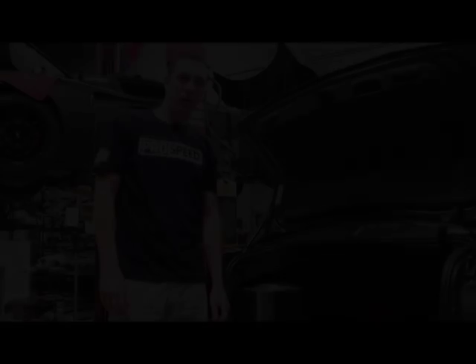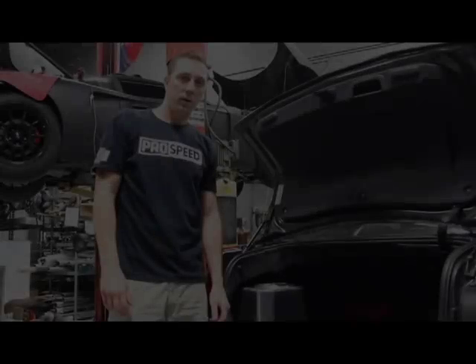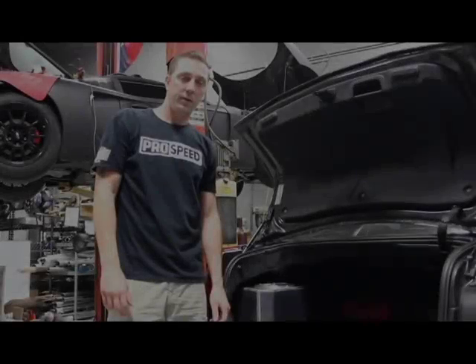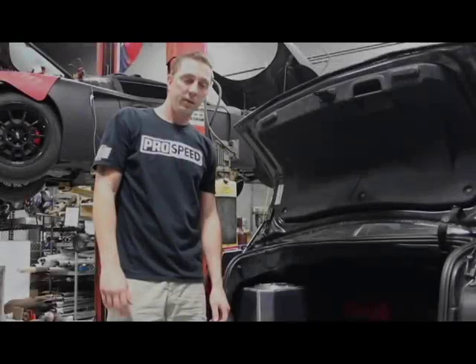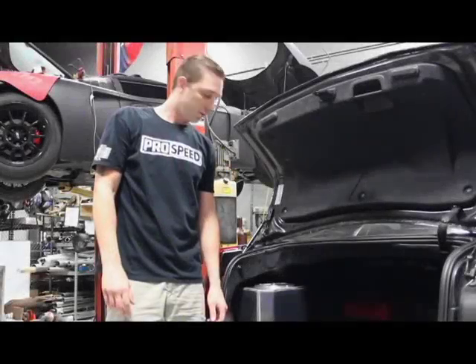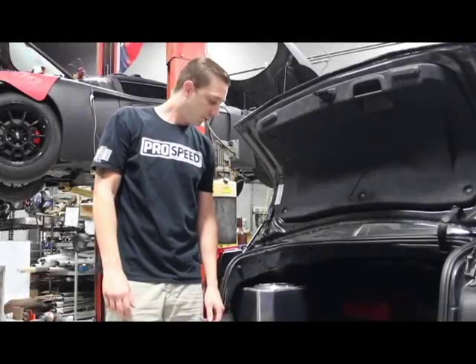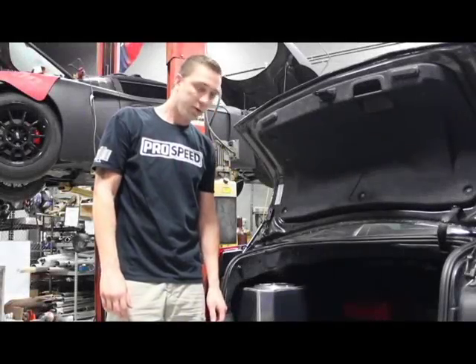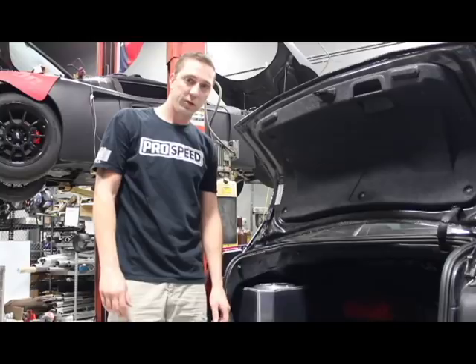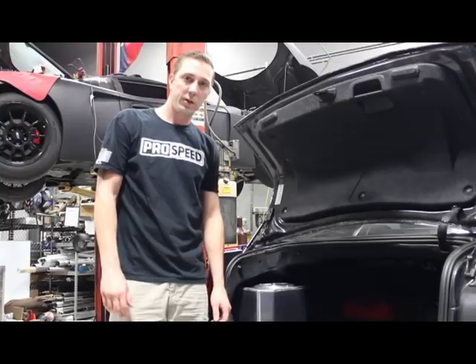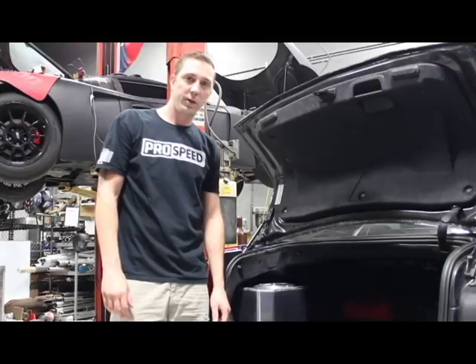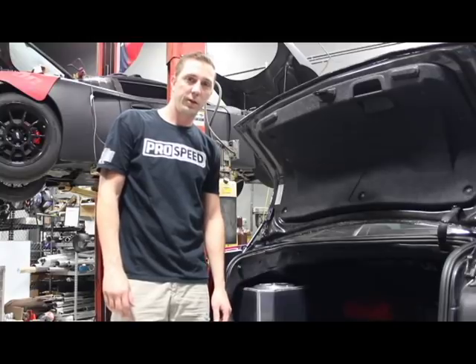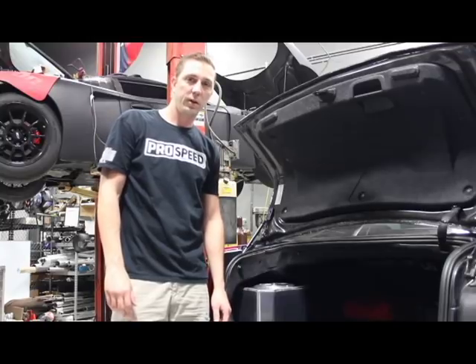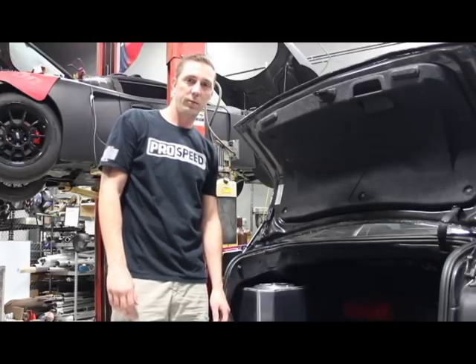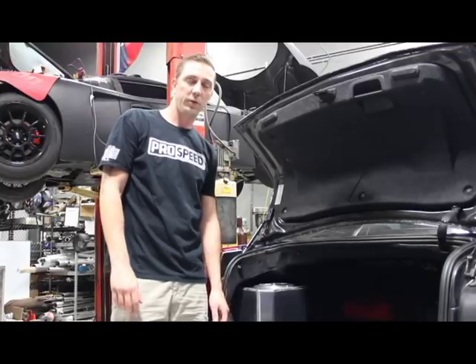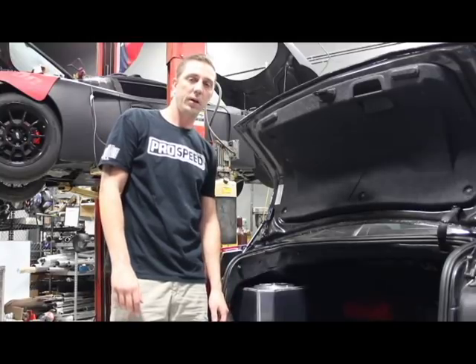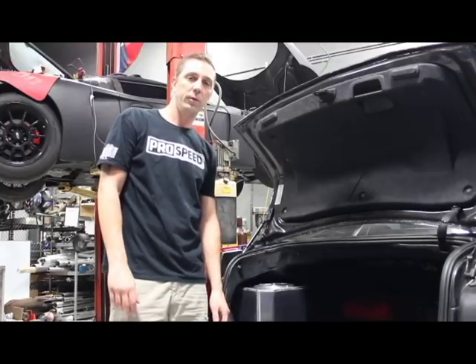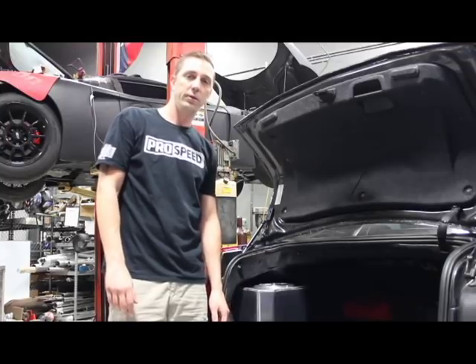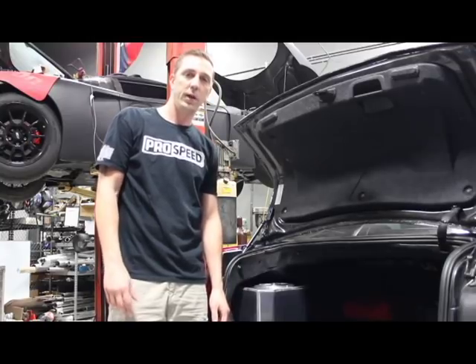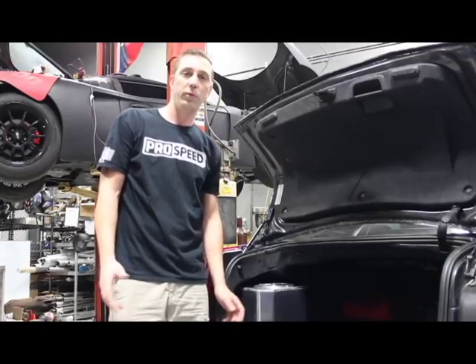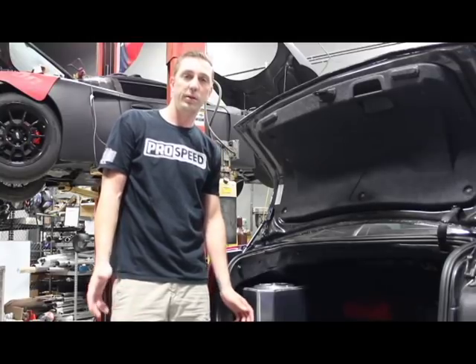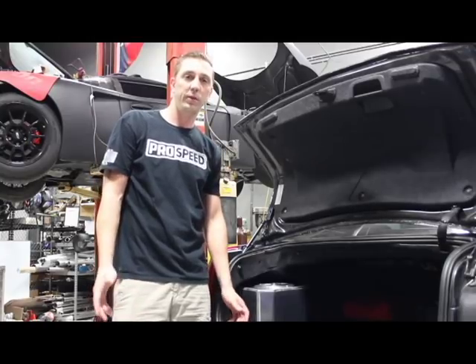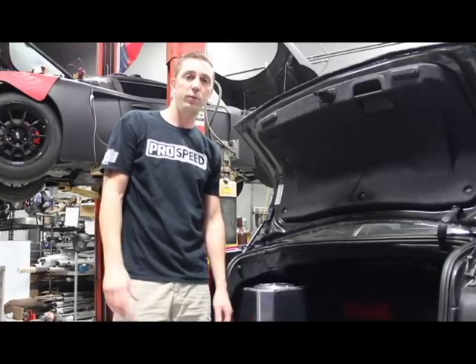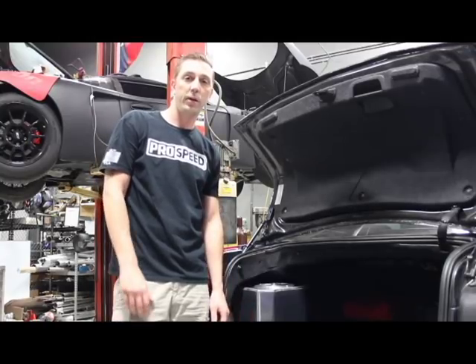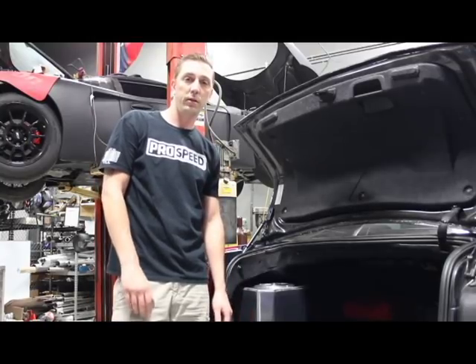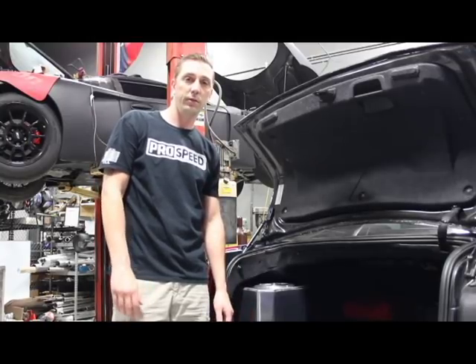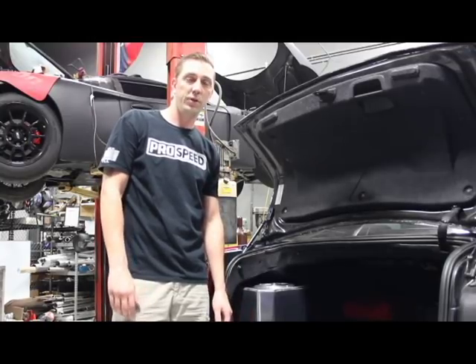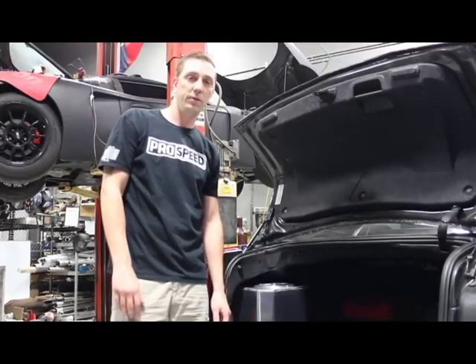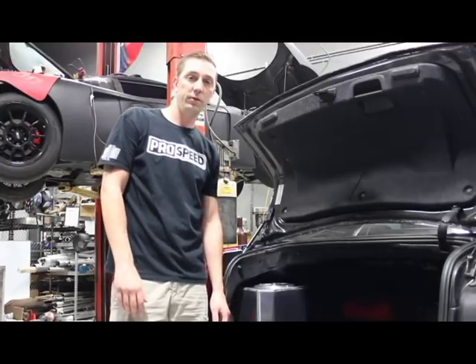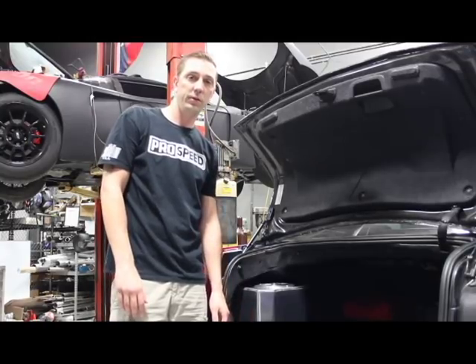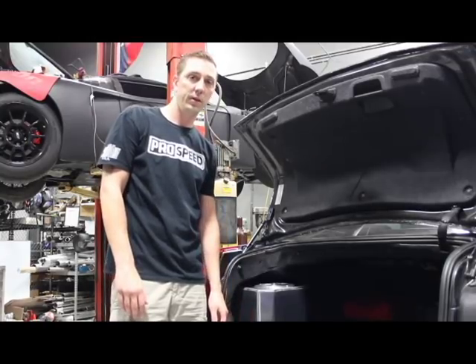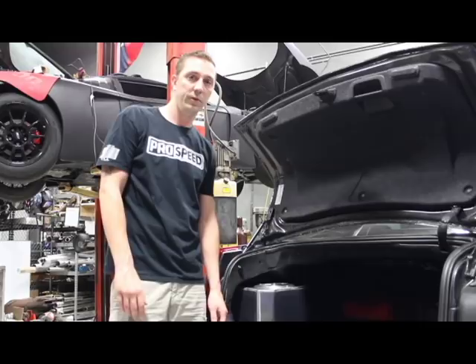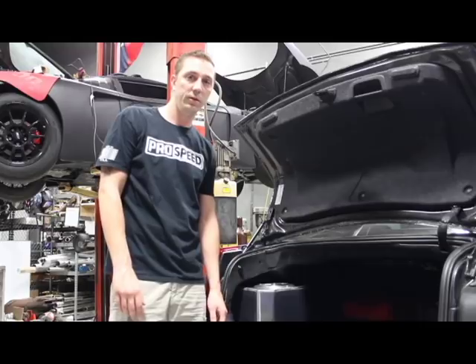Hi, it's Dave. I'm one of the owners and engineers here at ProSpeed Autosports. Today we're releasing a new product for the Gen 2 CTSVs.